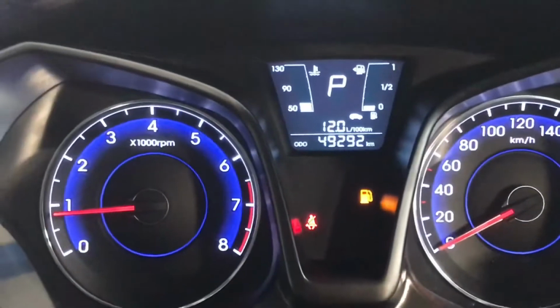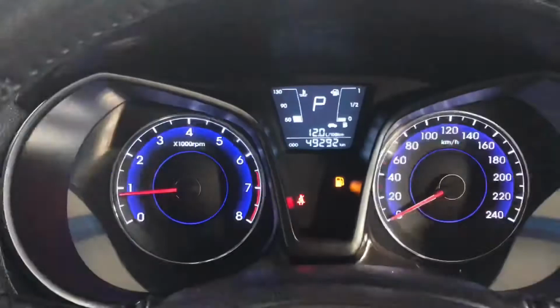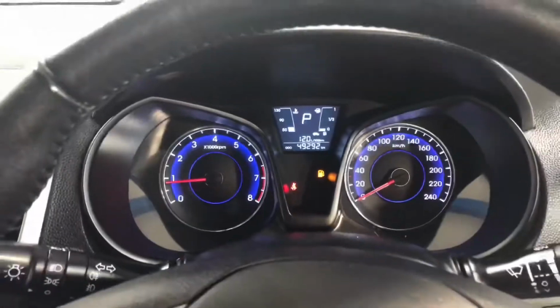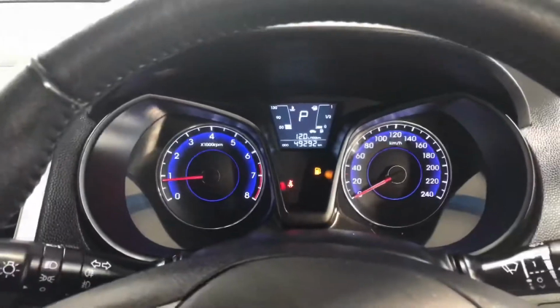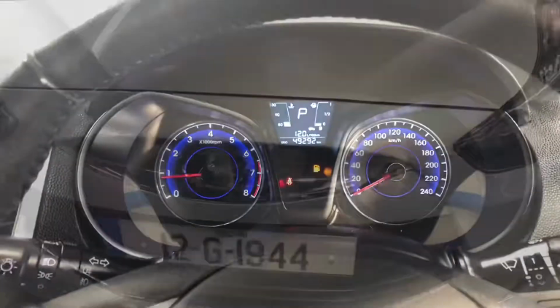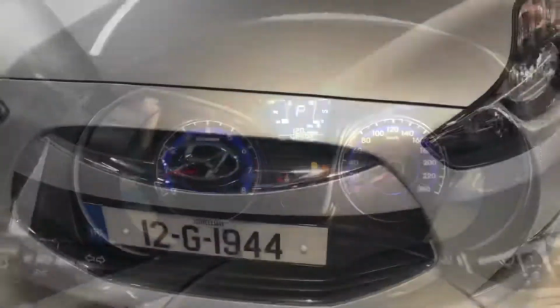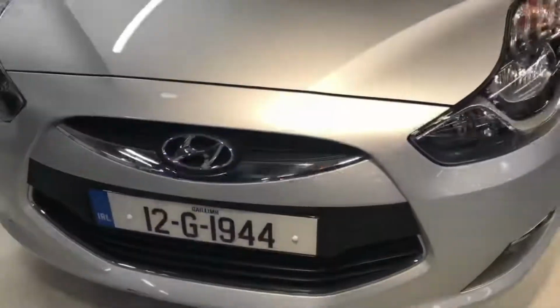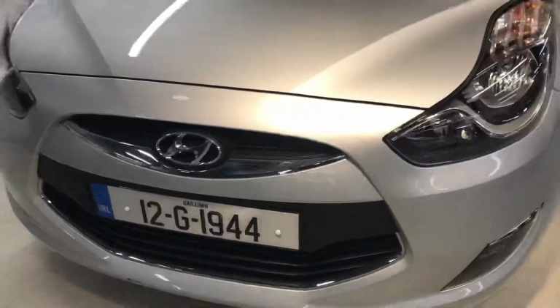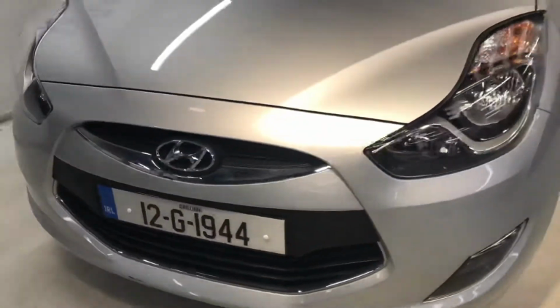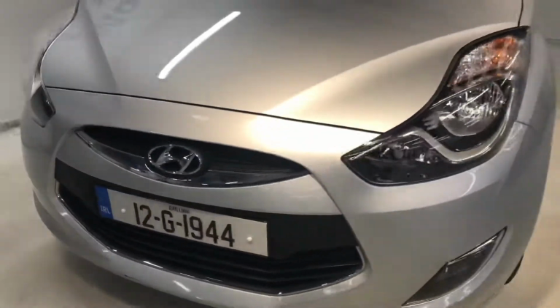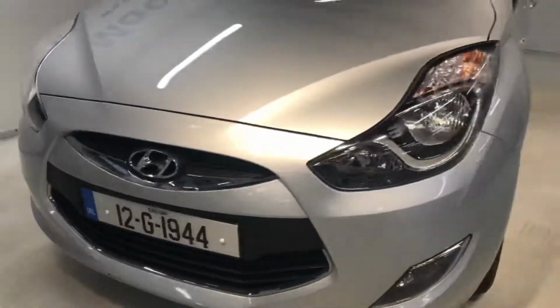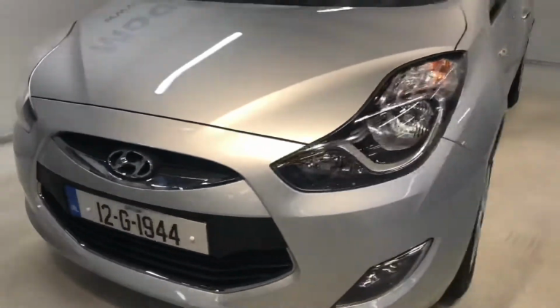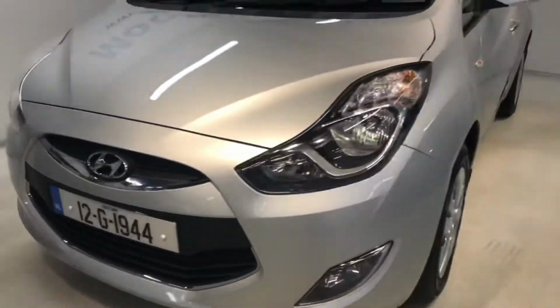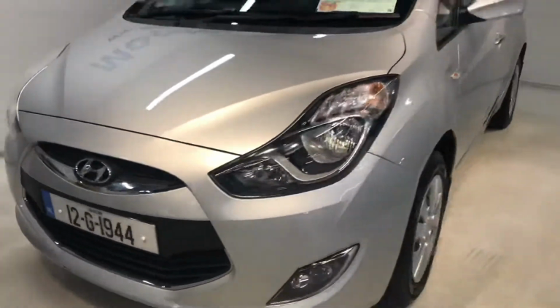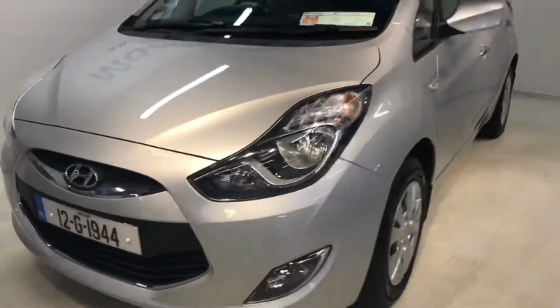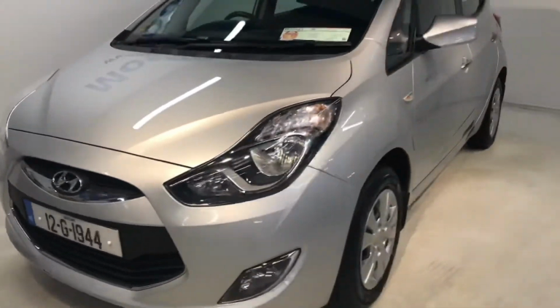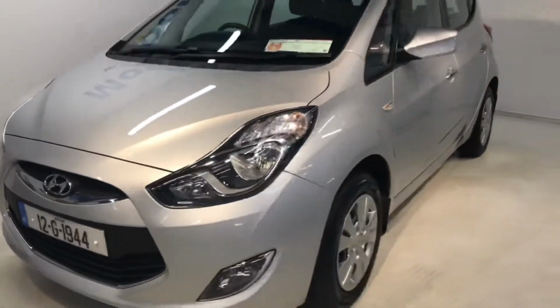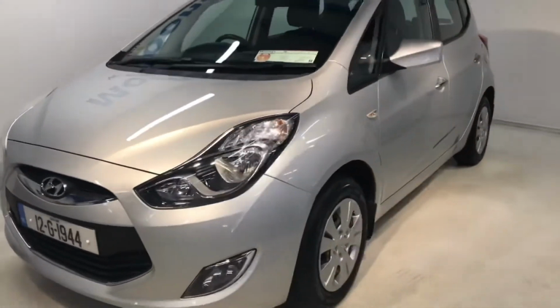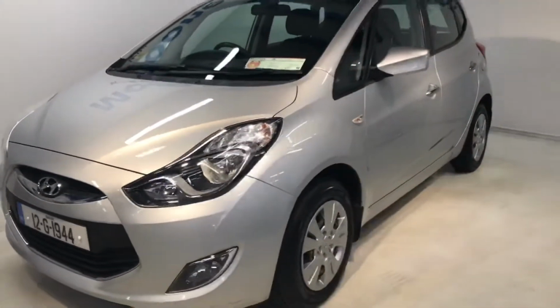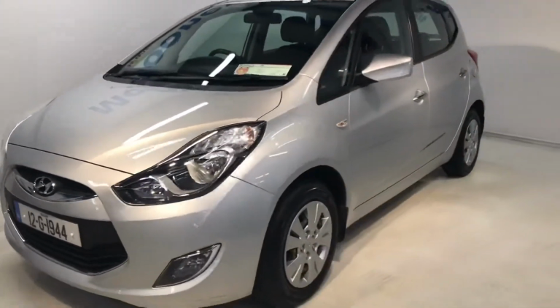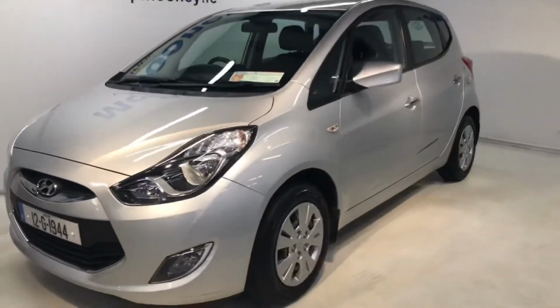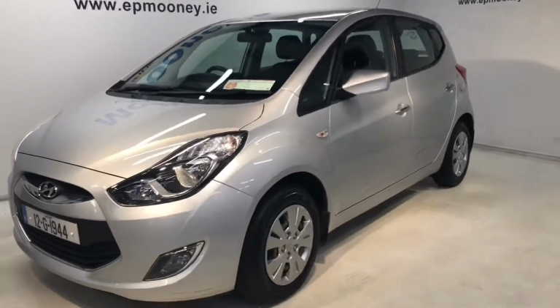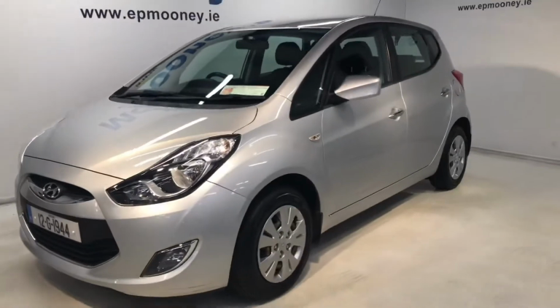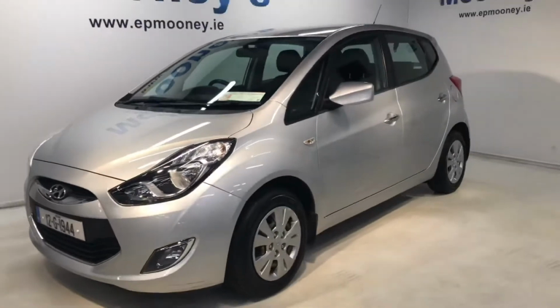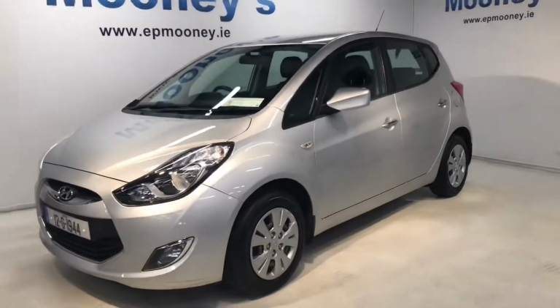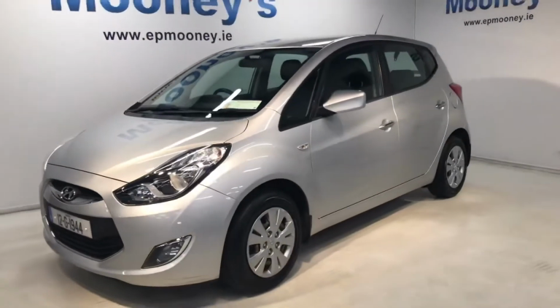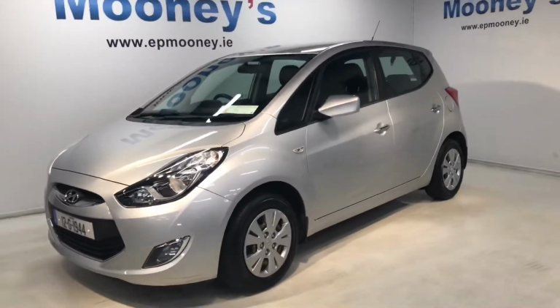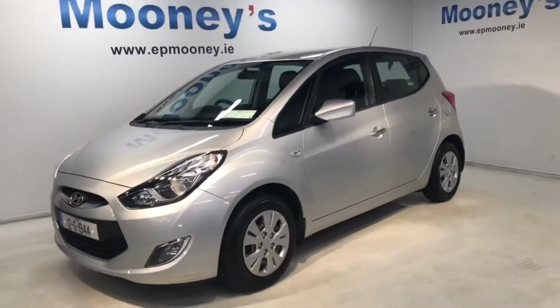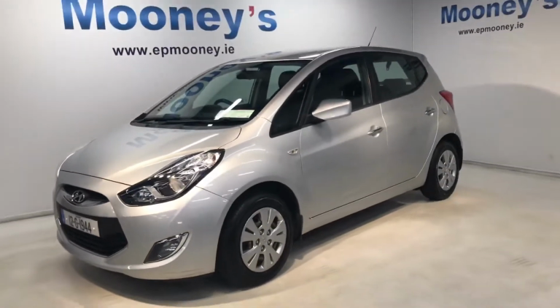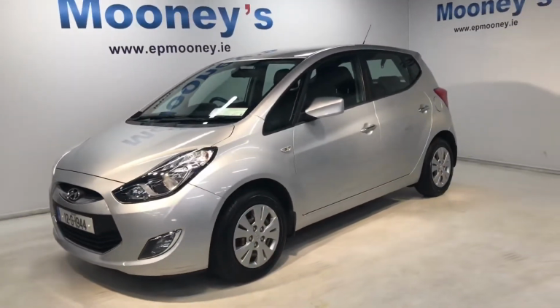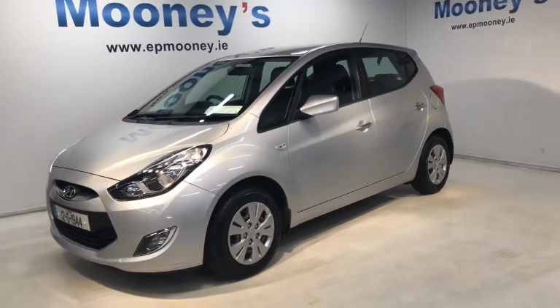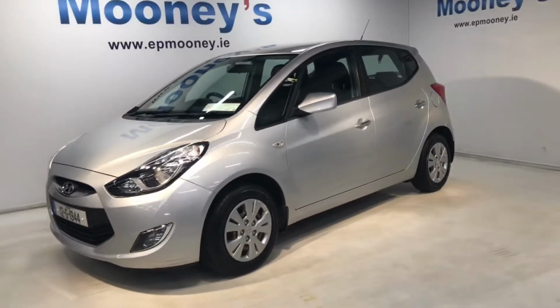49,200 kilometers on the clock. It's fully serviced here at Mooney's and of course it will come with a Mooney's warranty.